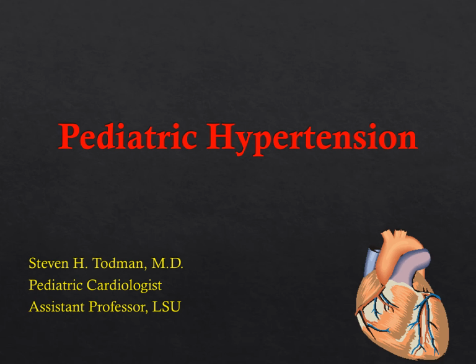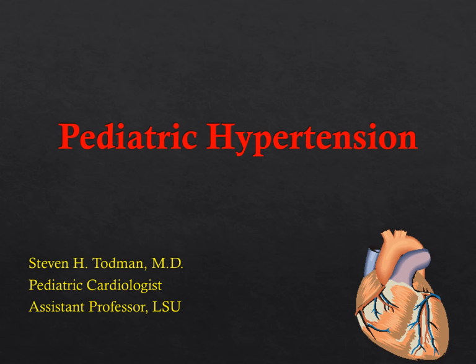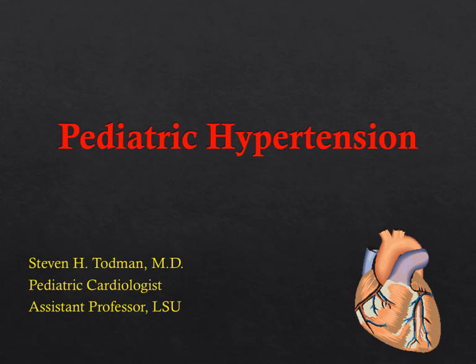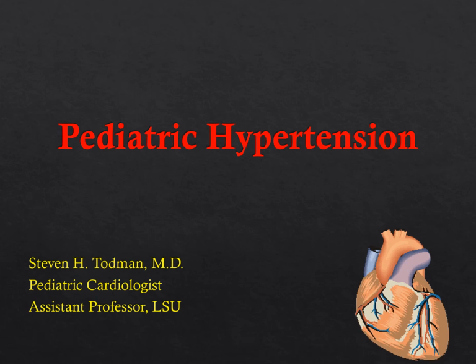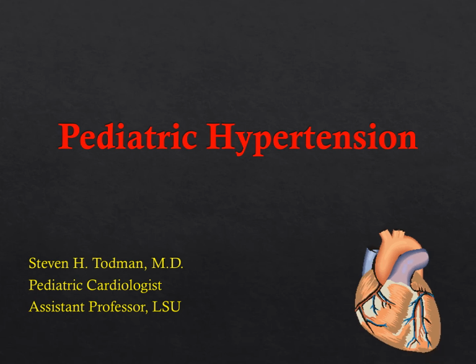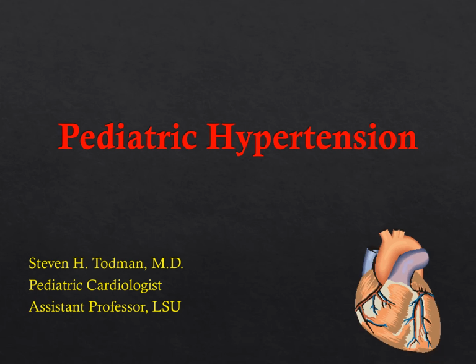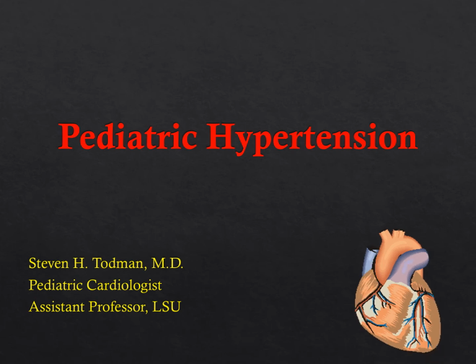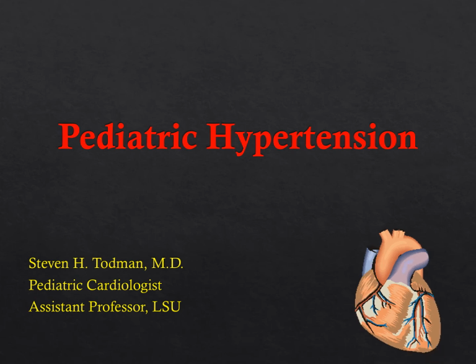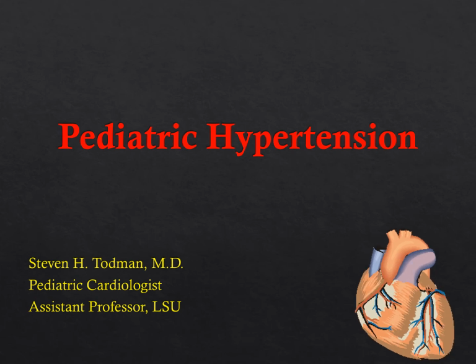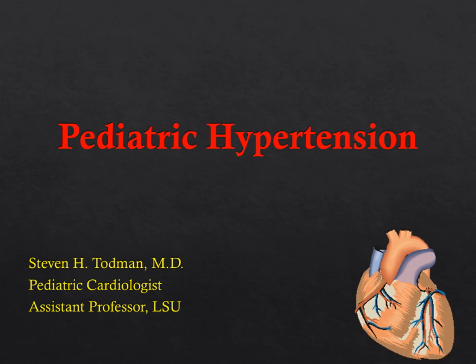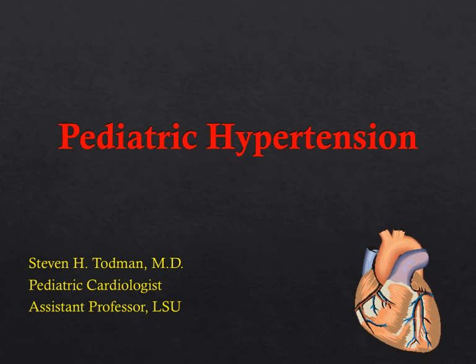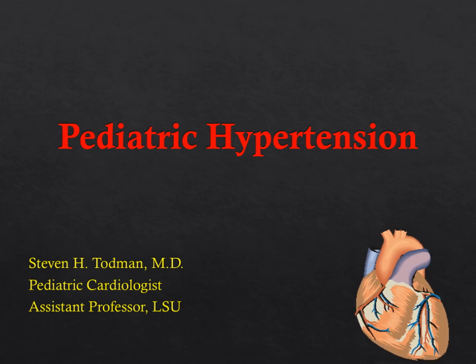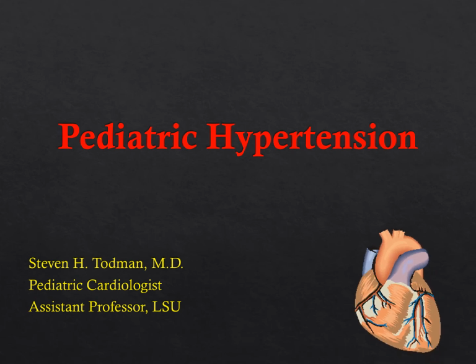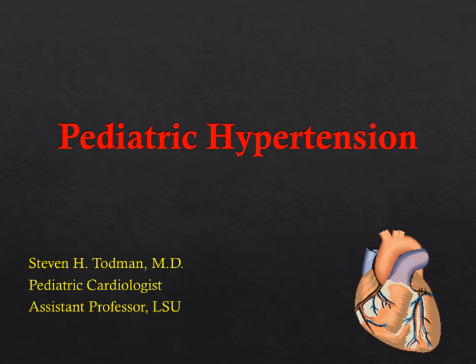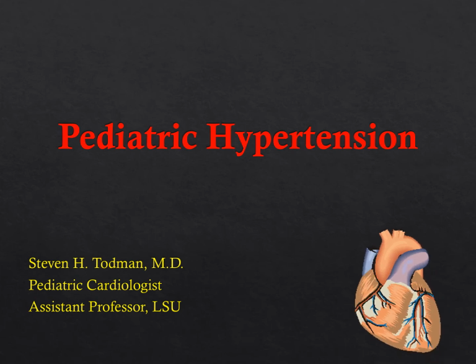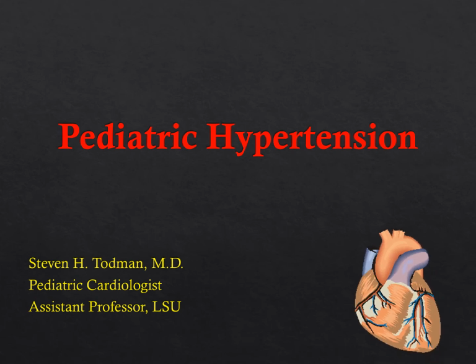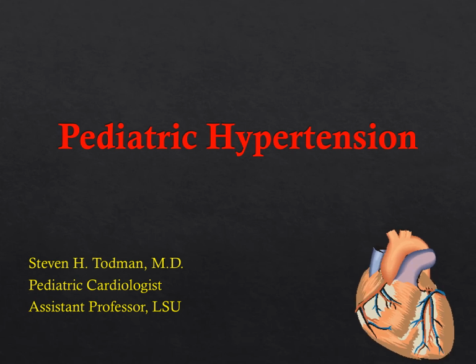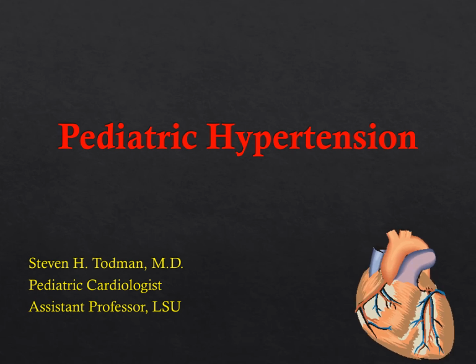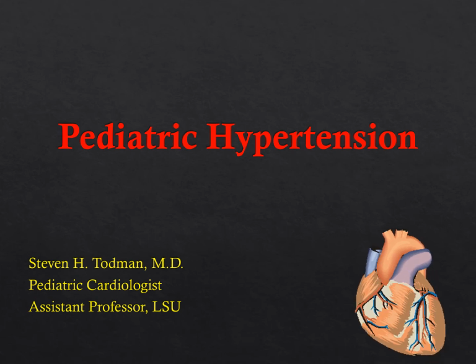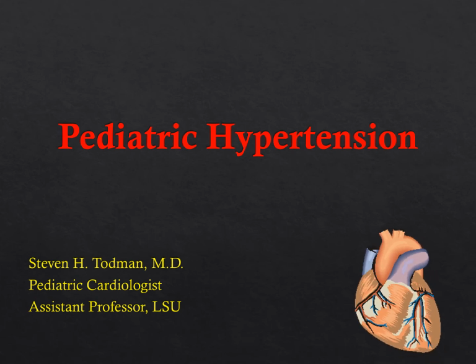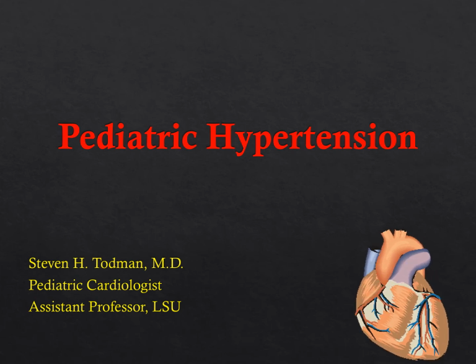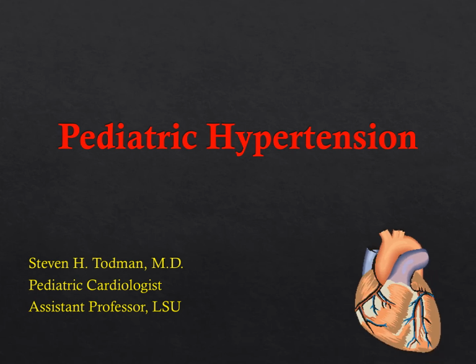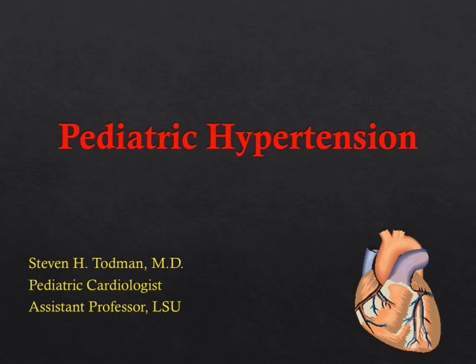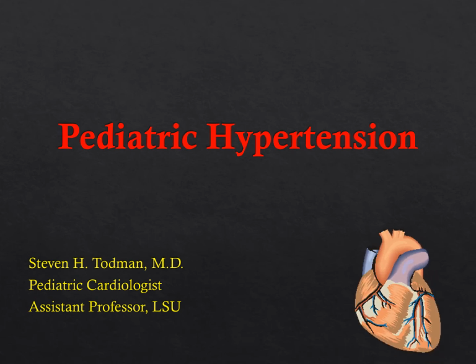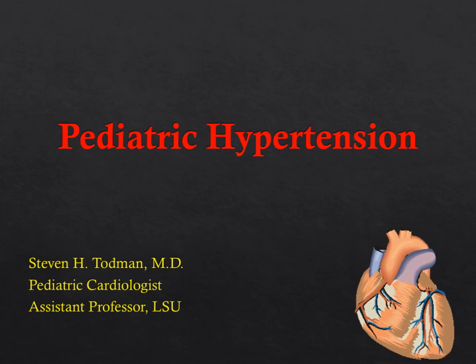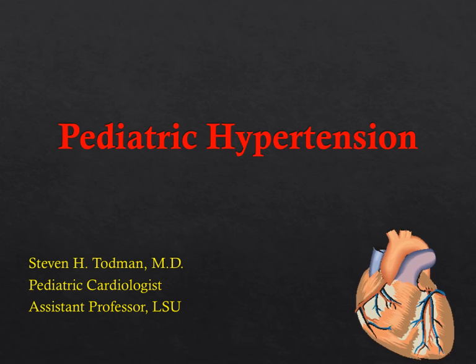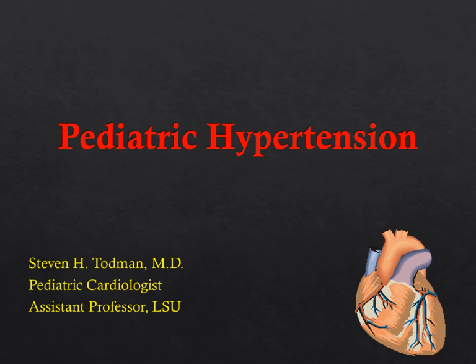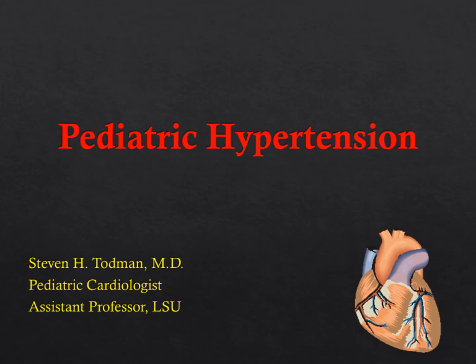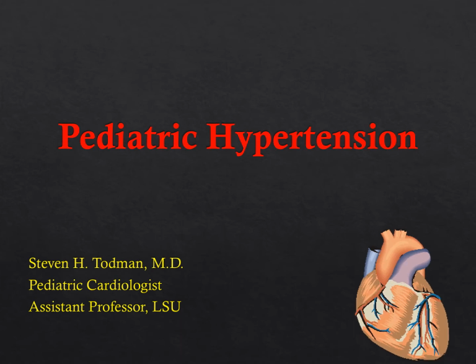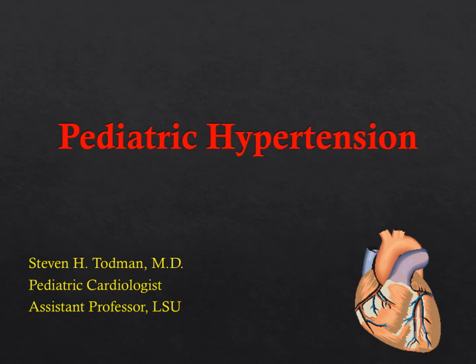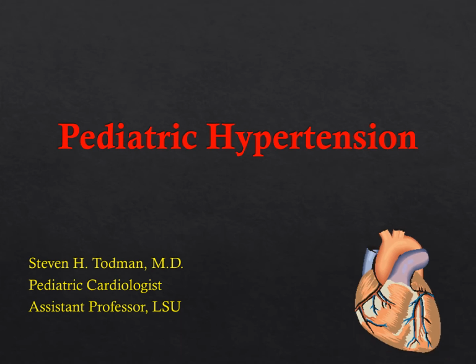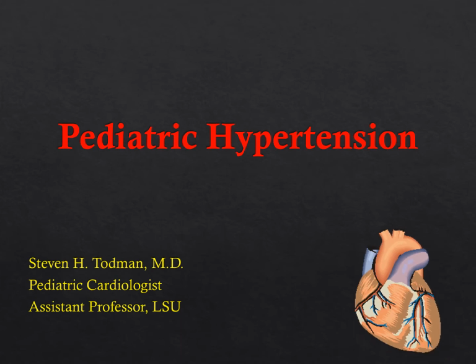This is Stephen Todman, pediatric cardiologist at LSU in Shreveport, and today we will be going over pediatric hypertension.